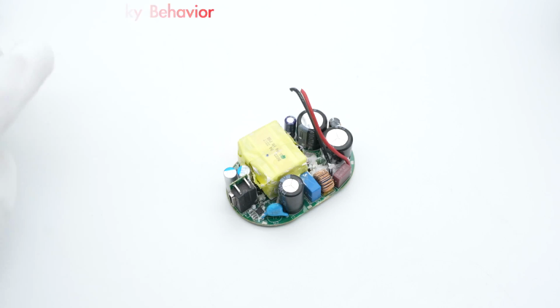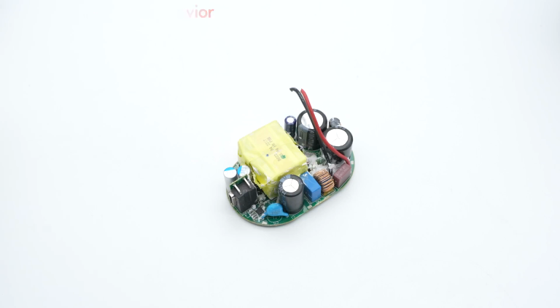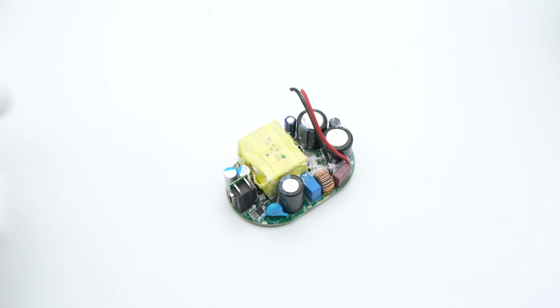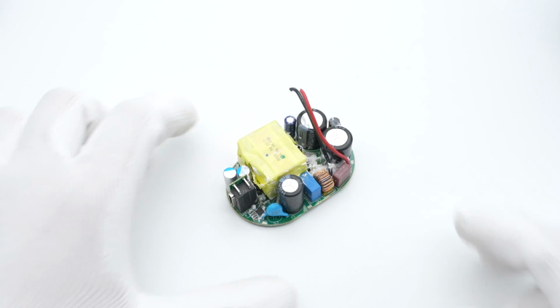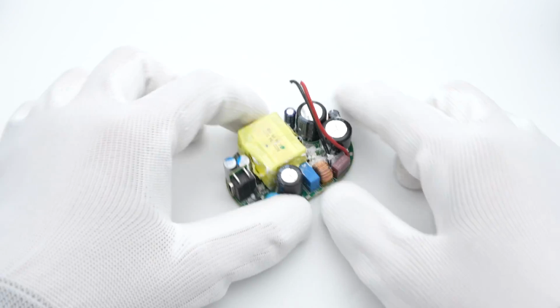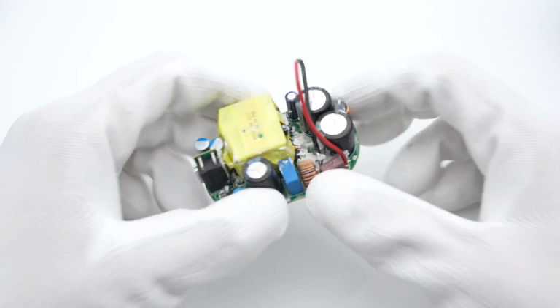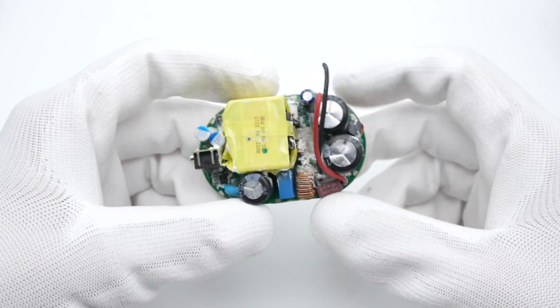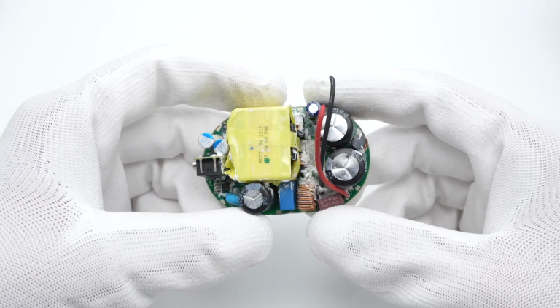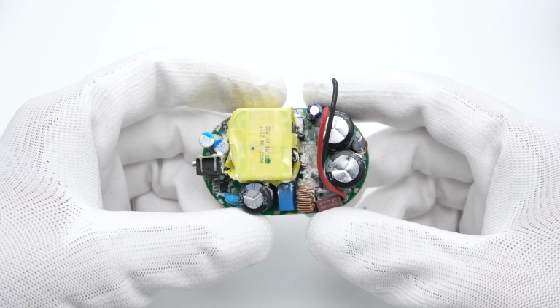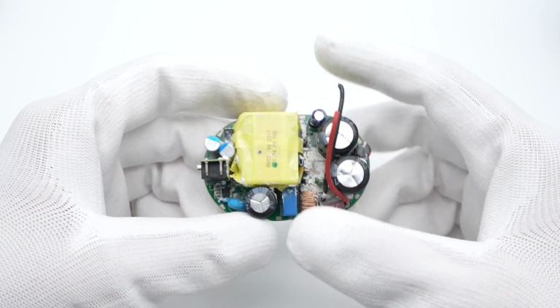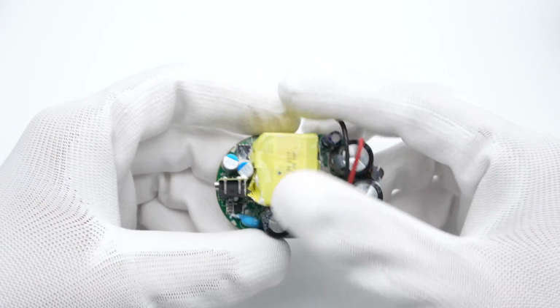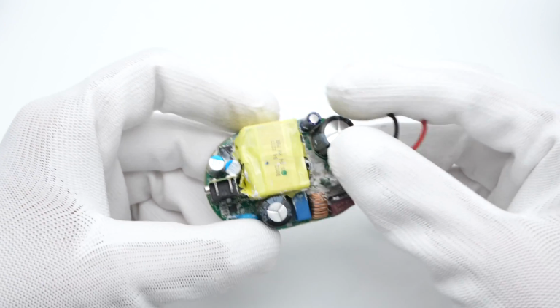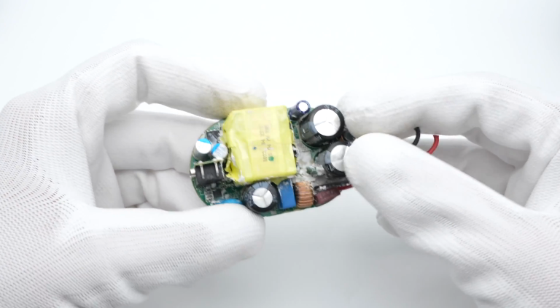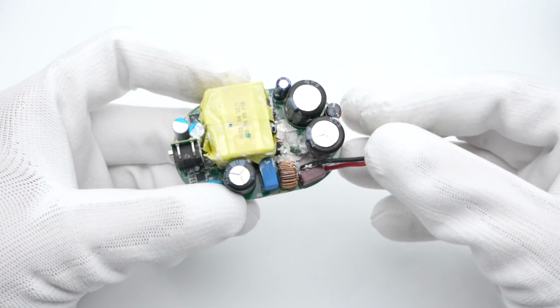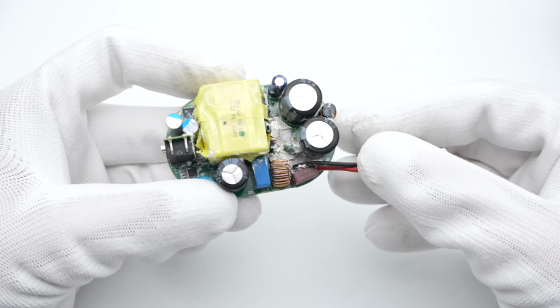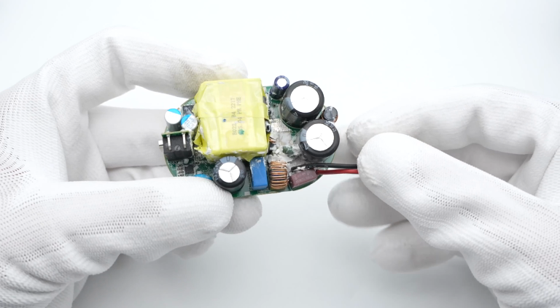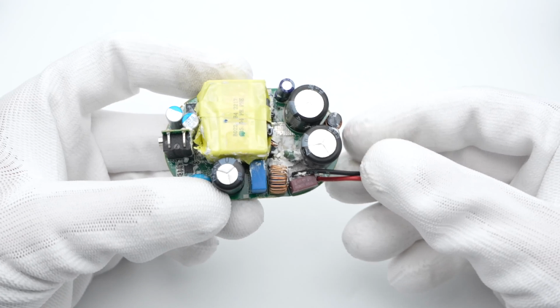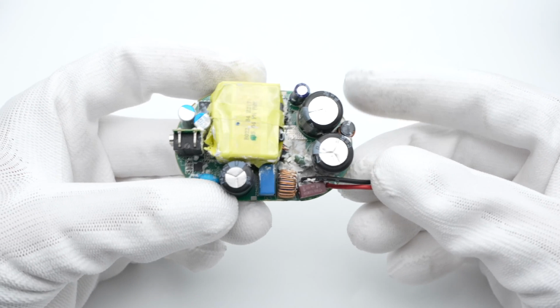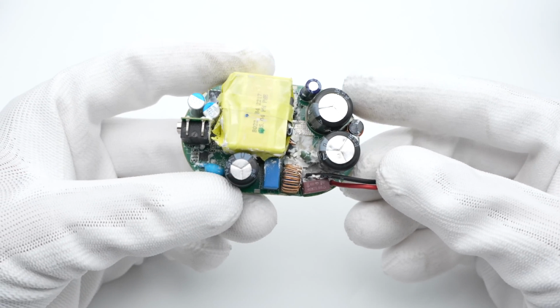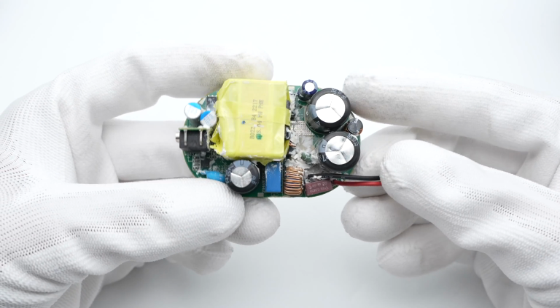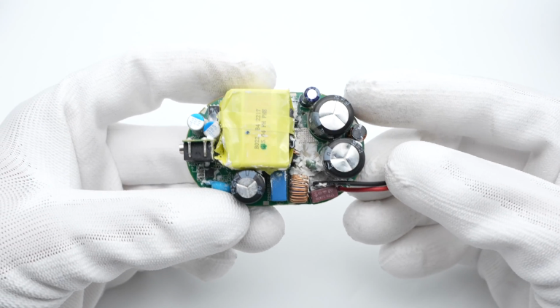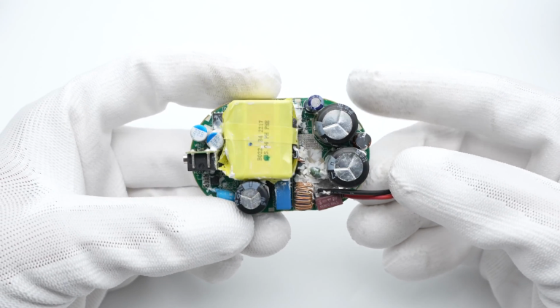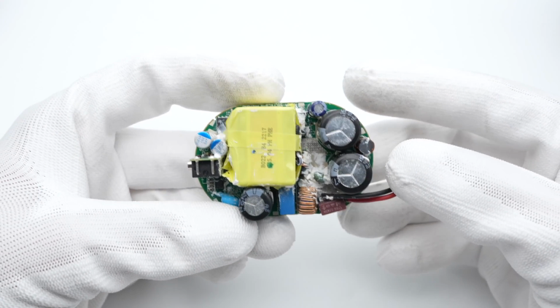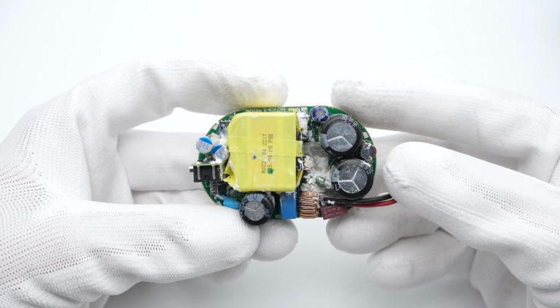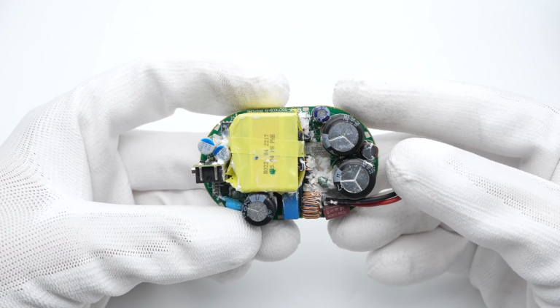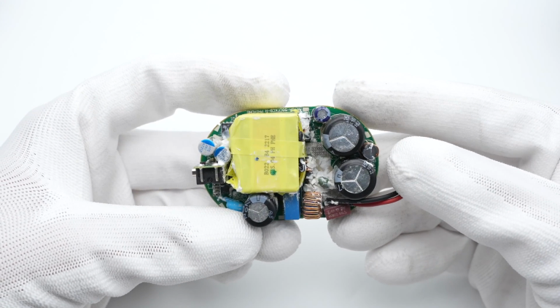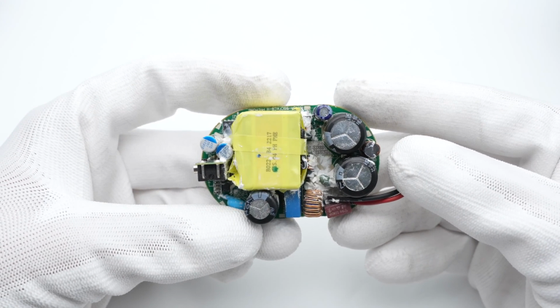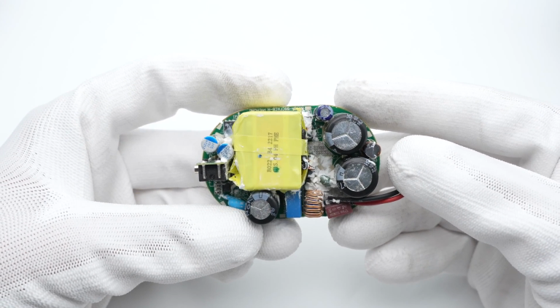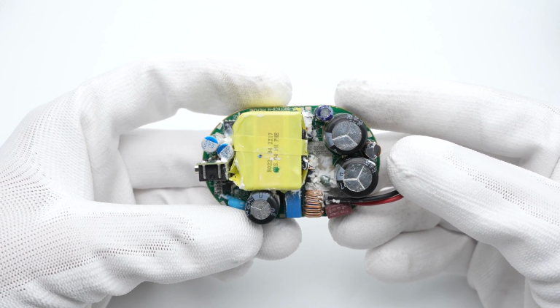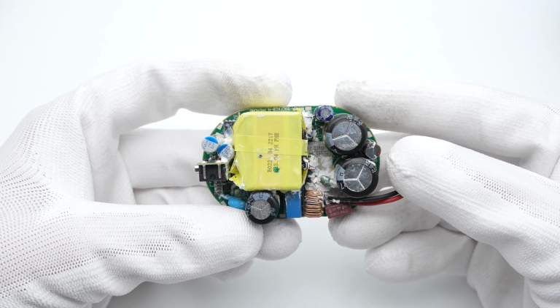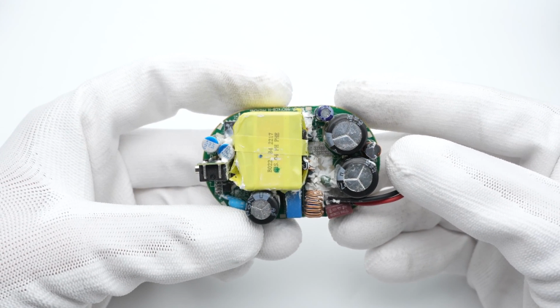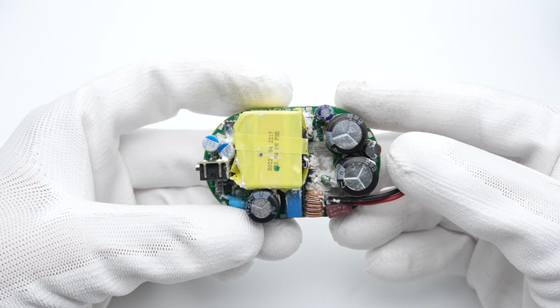On the front of the board, there are a fuse, common mode choke, electrolytic capacitor, transformer, solid capacitor, and USB-C connector.